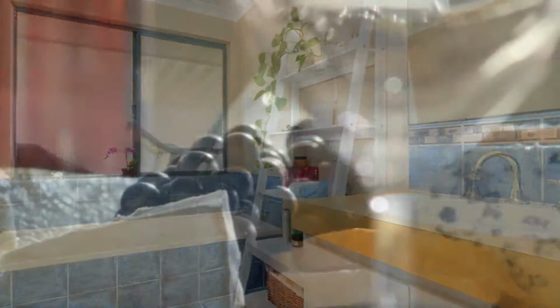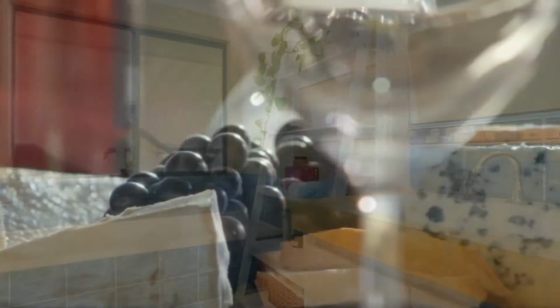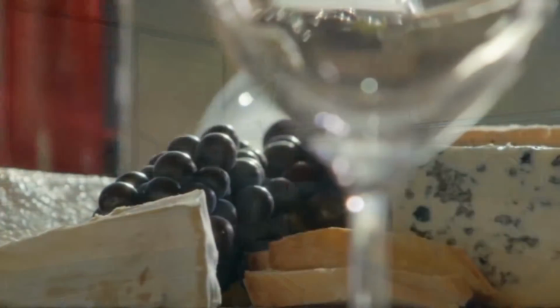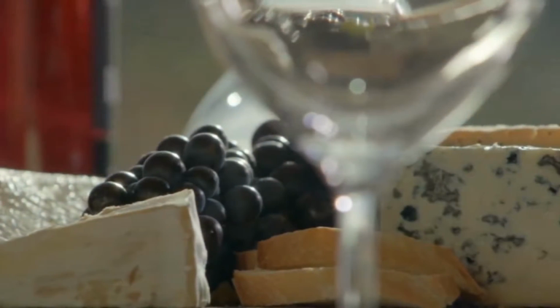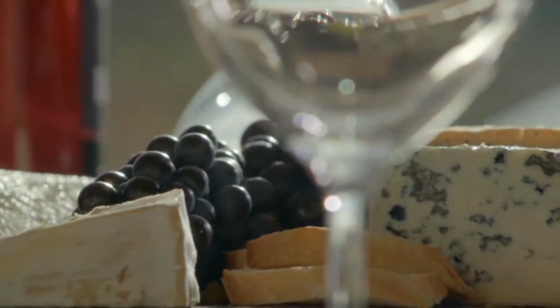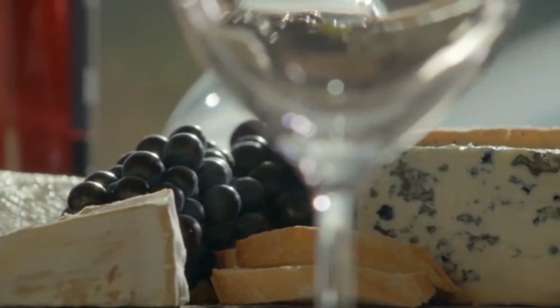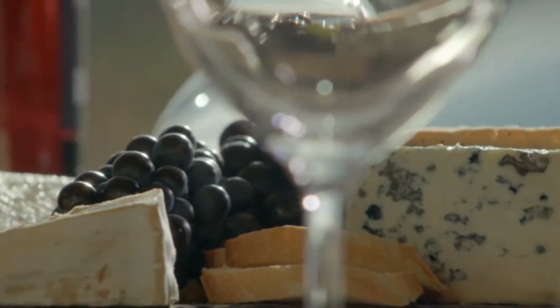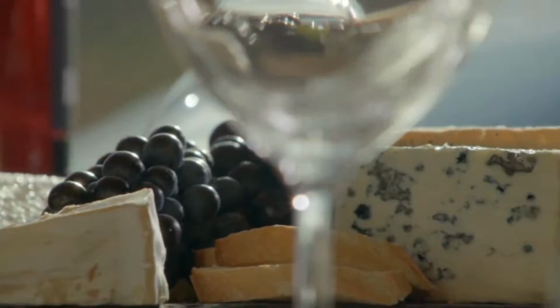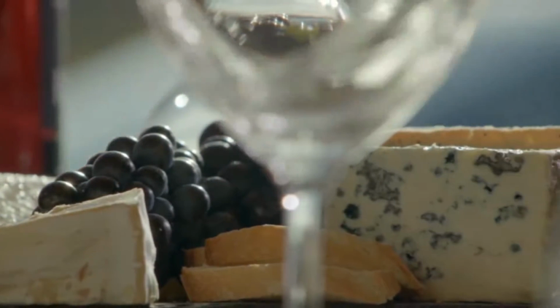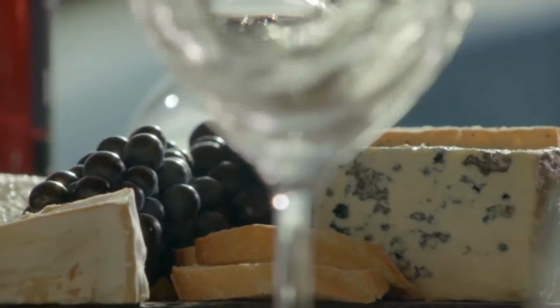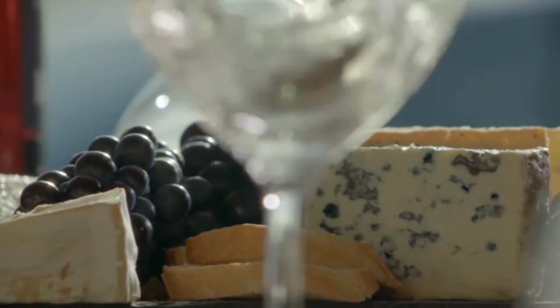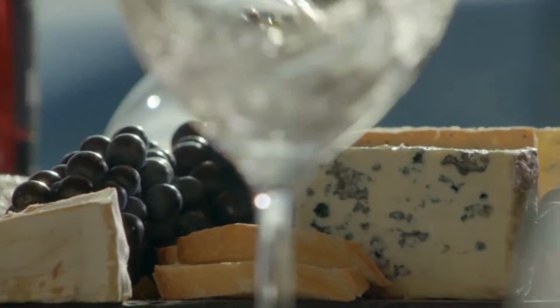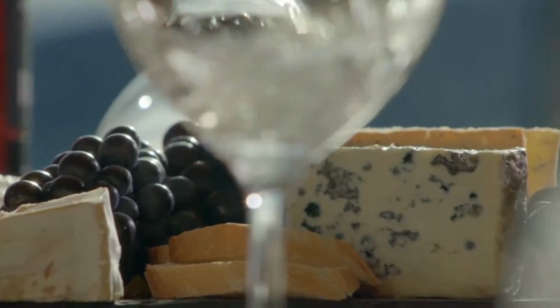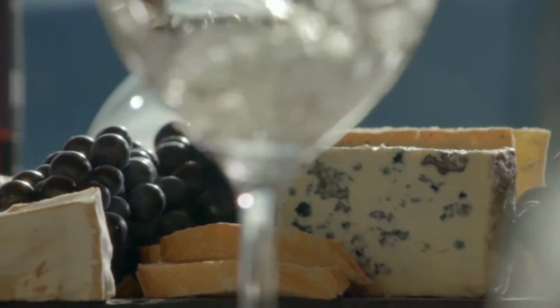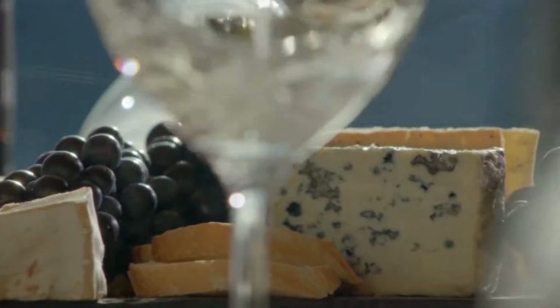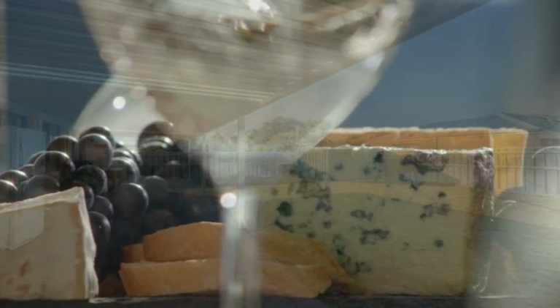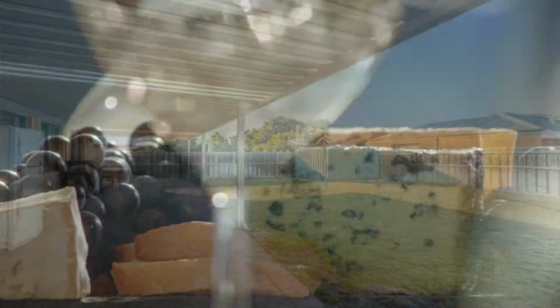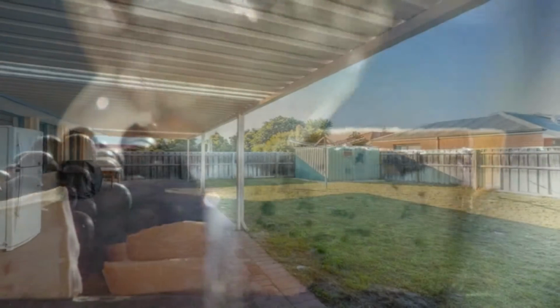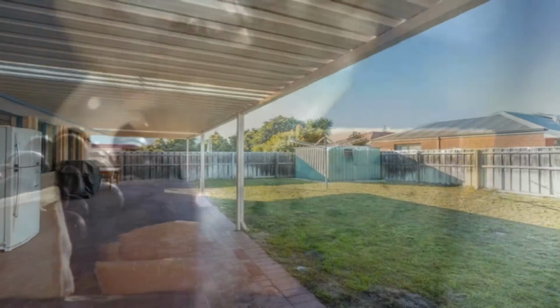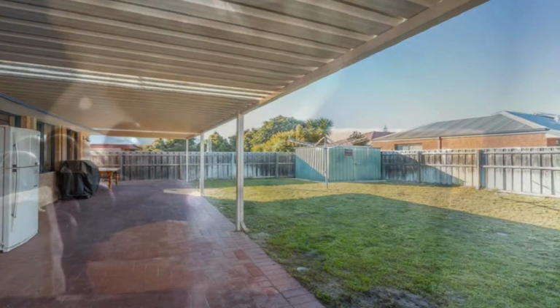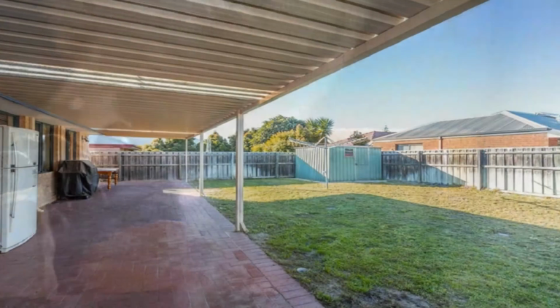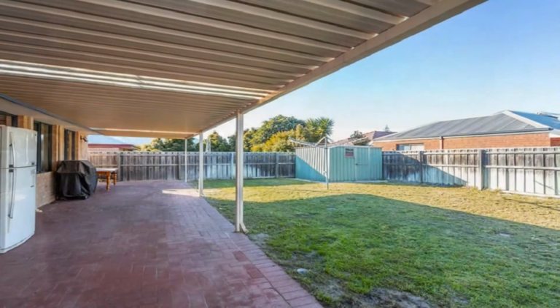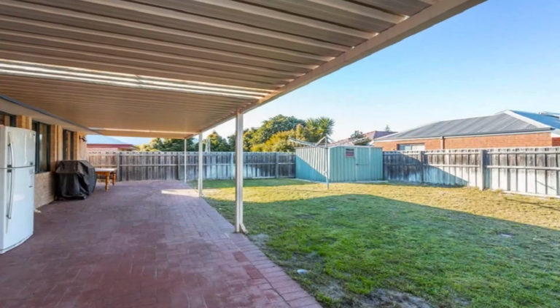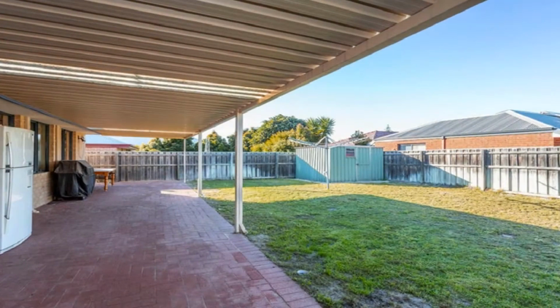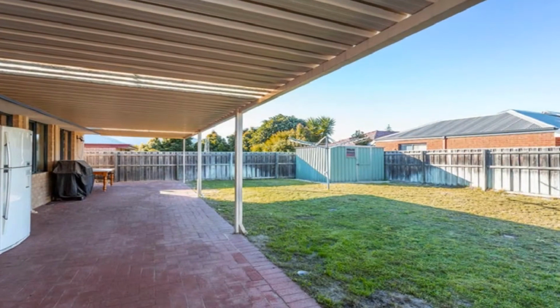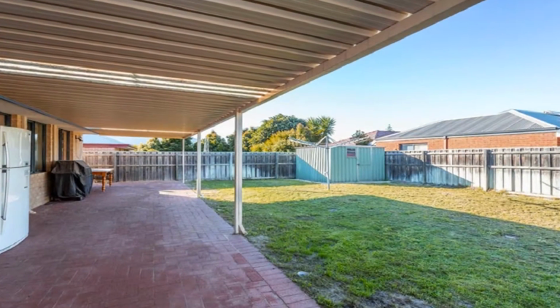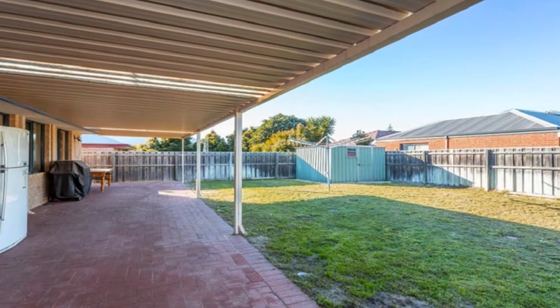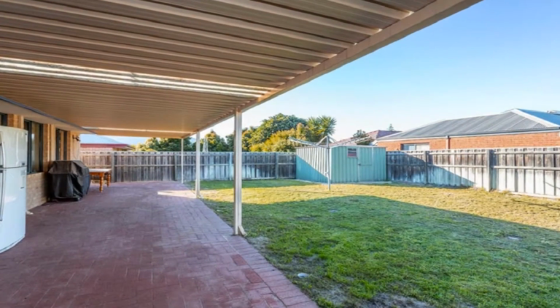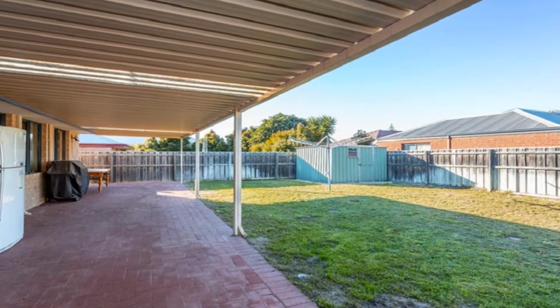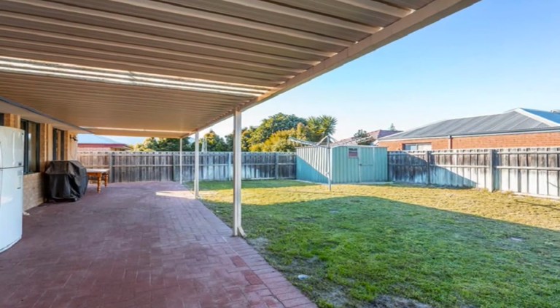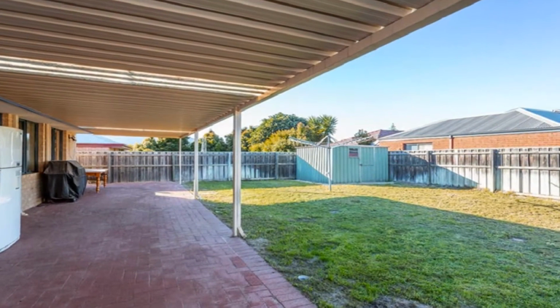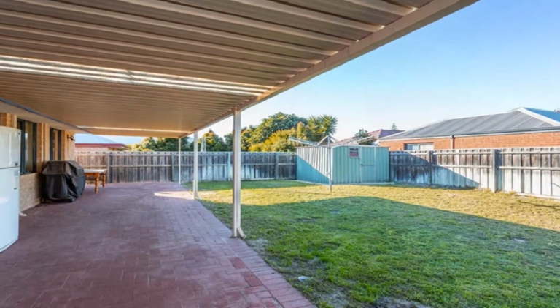Step out to the all-weather alfresco amidst easy care, low-maintenance rear garden.